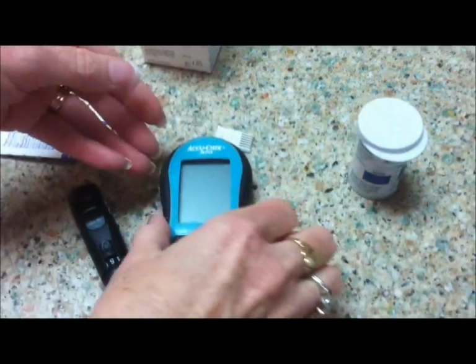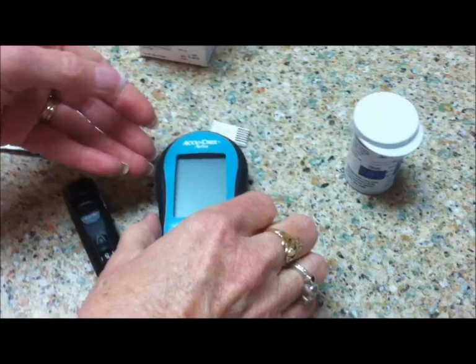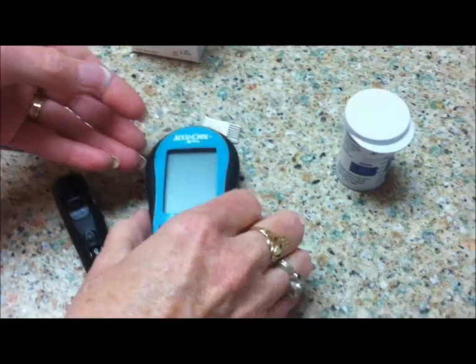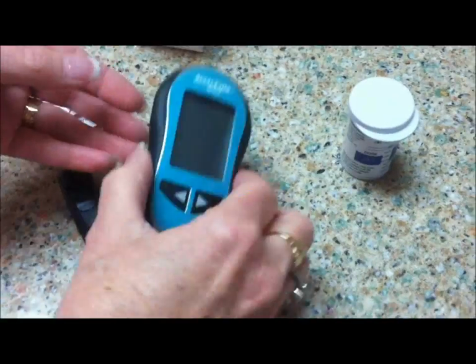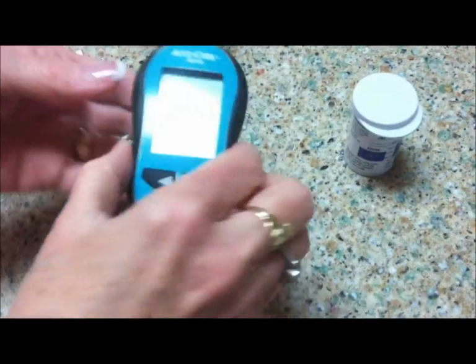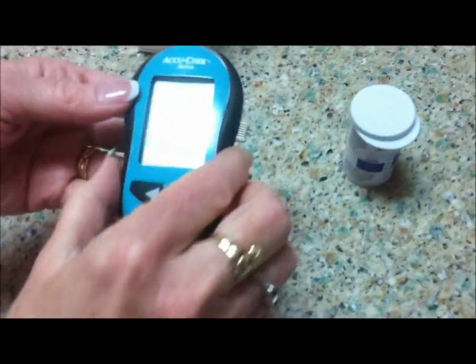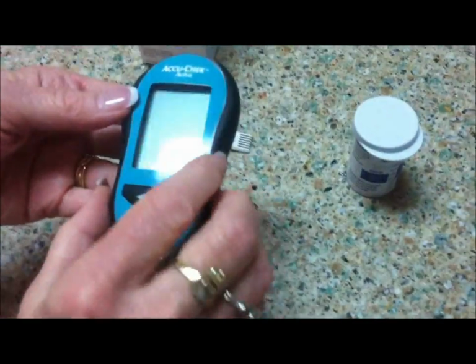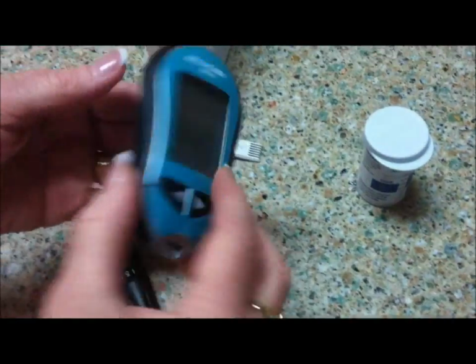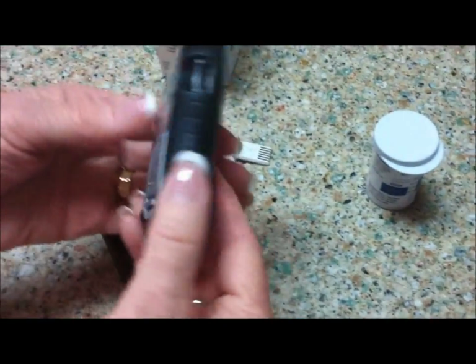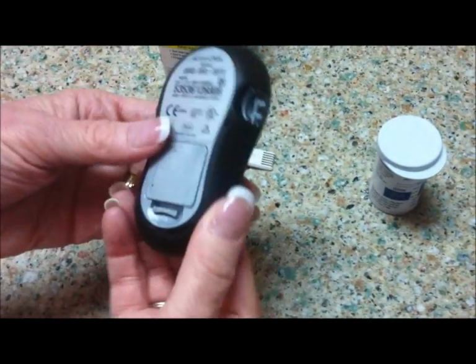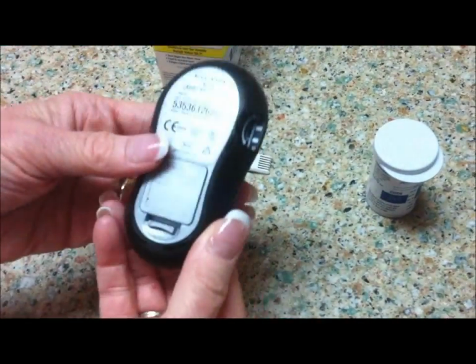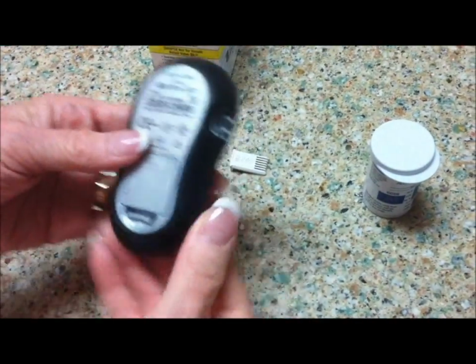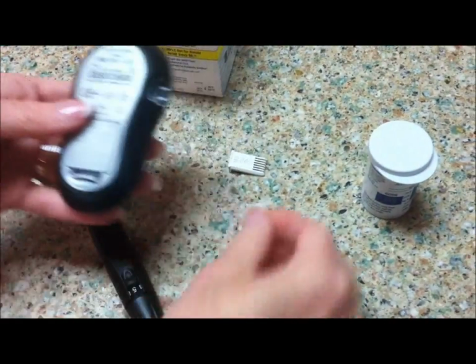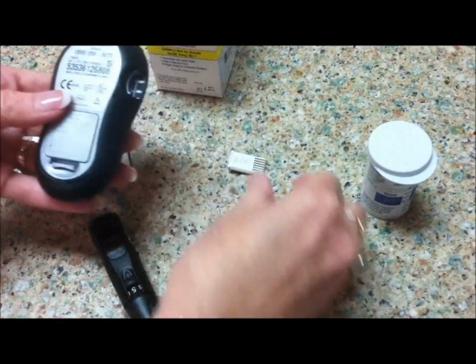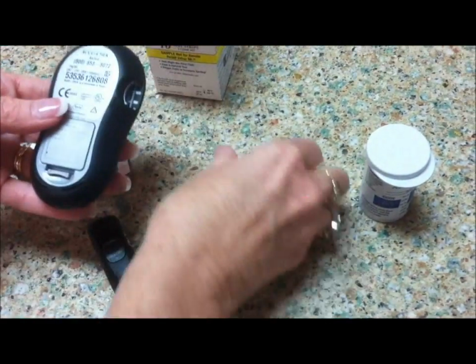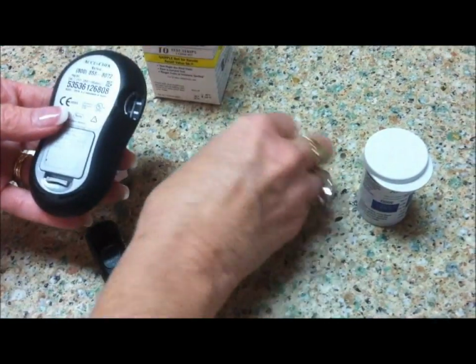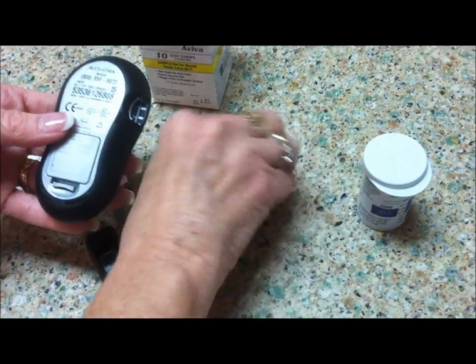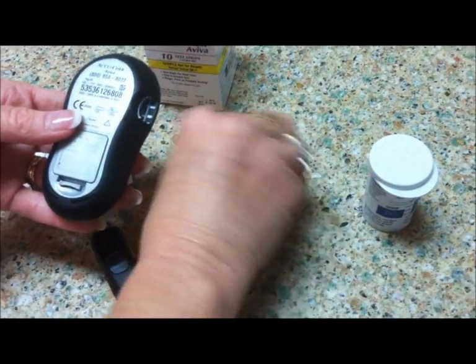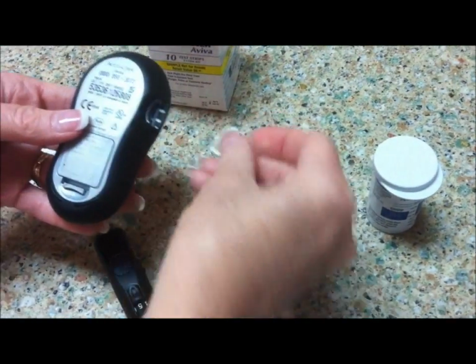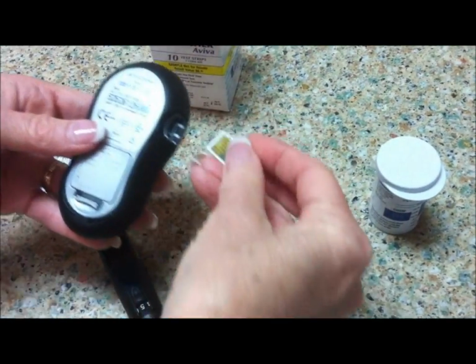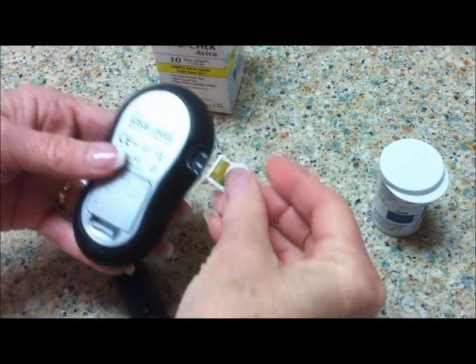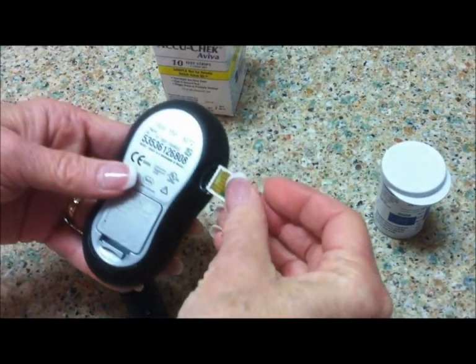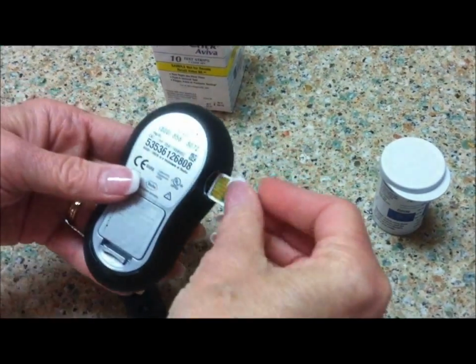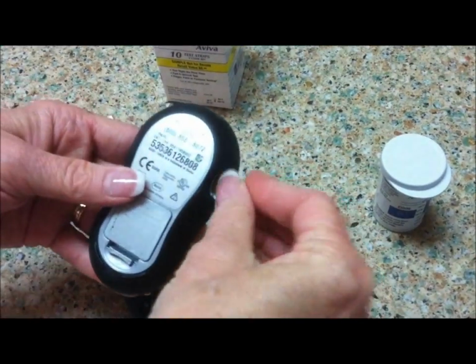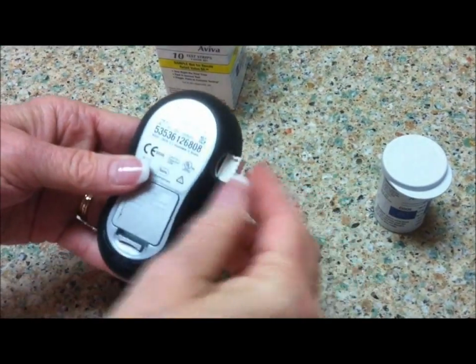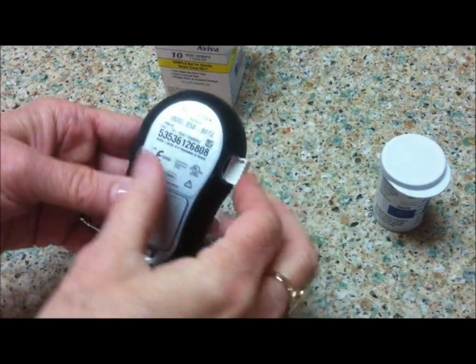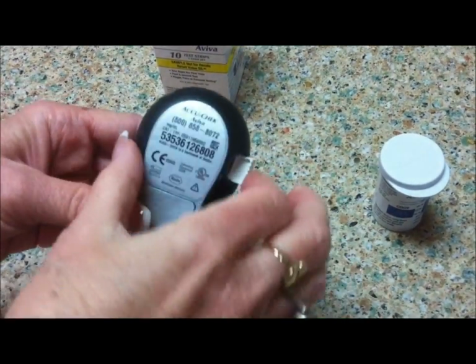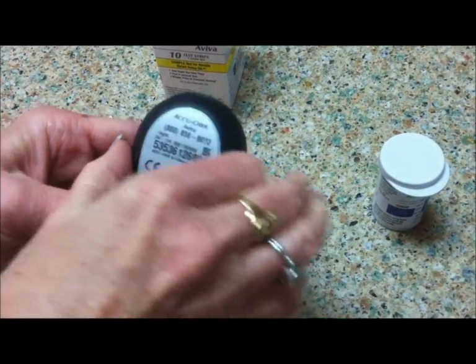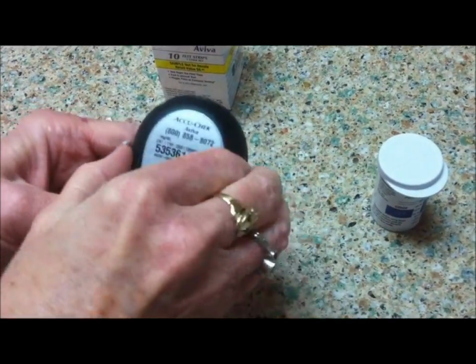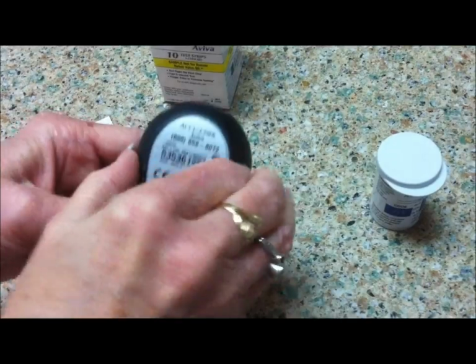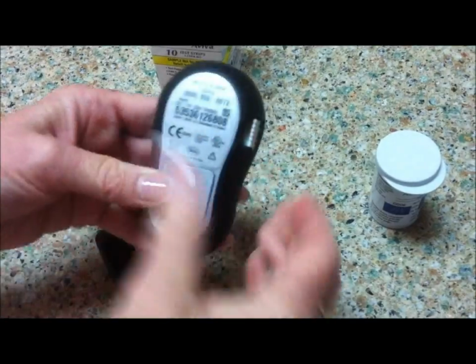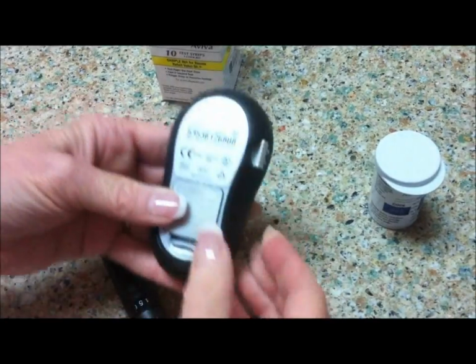The first thing you do is you turn the meter over. The code chip fits right in the side.